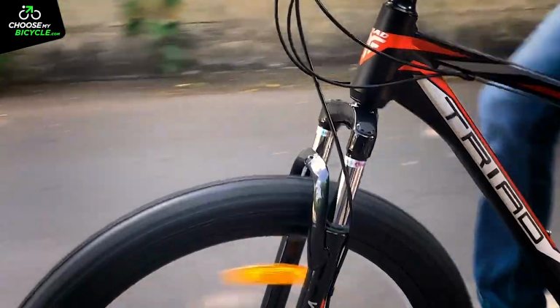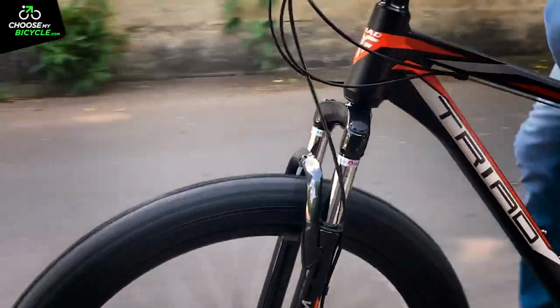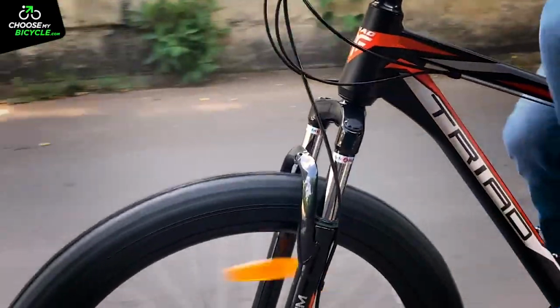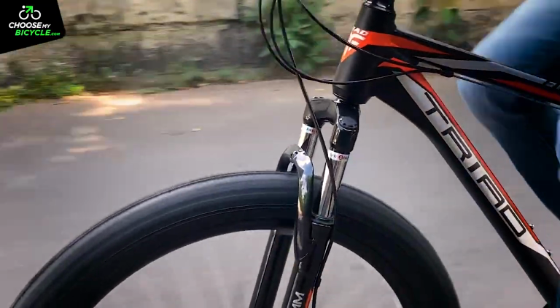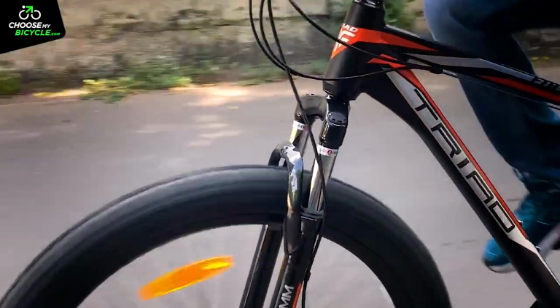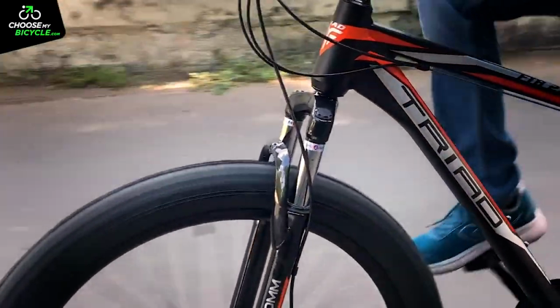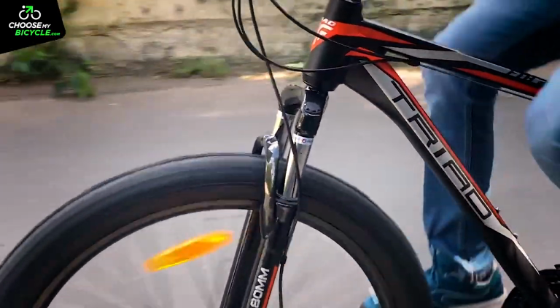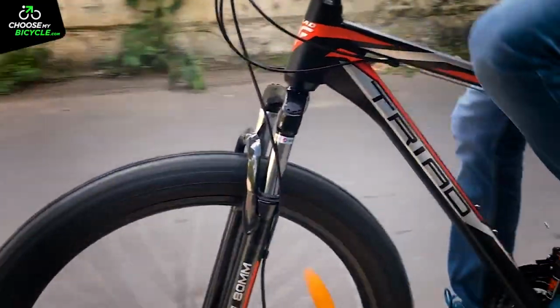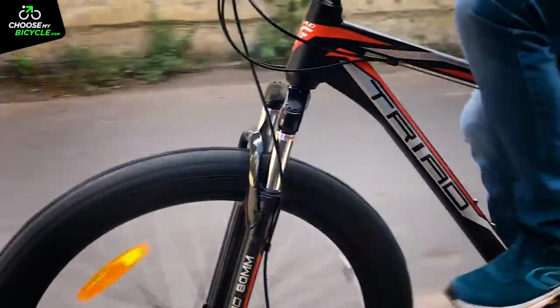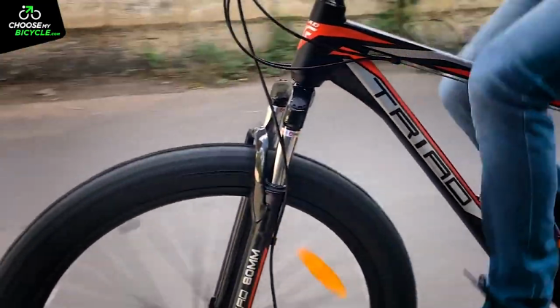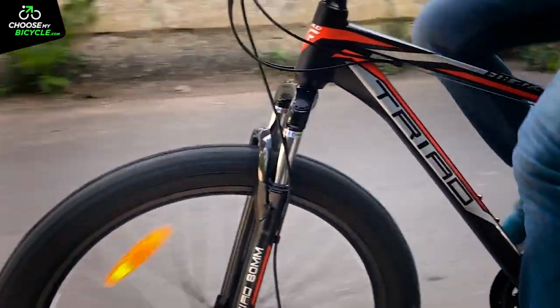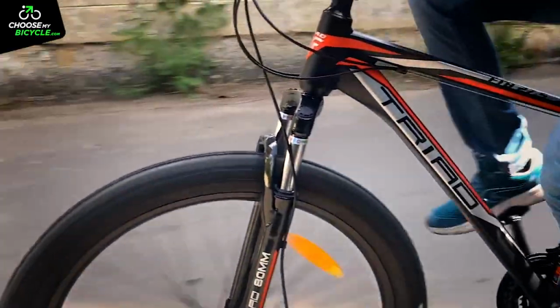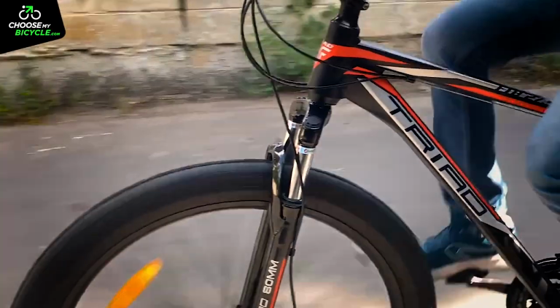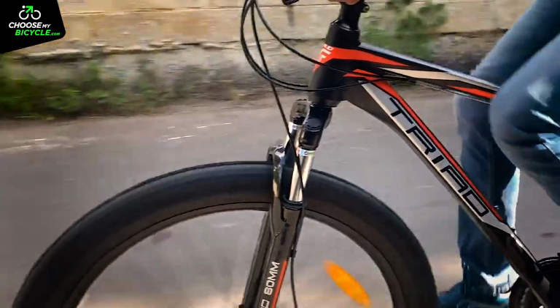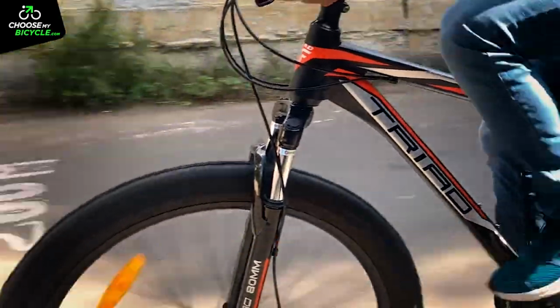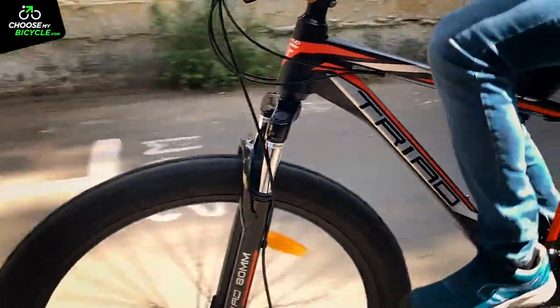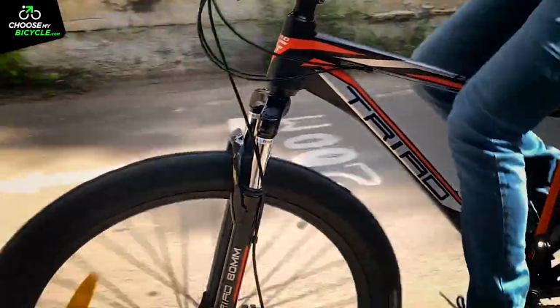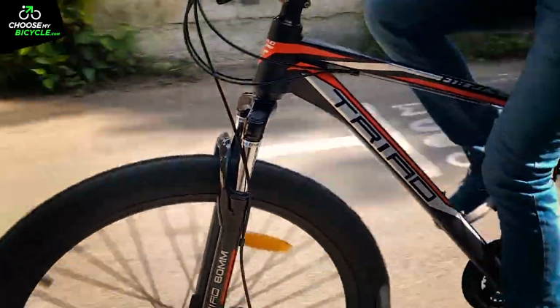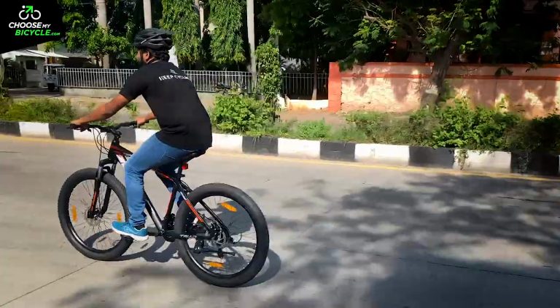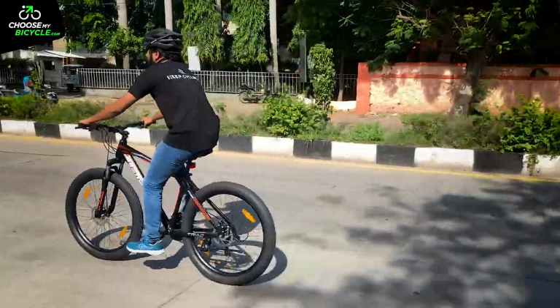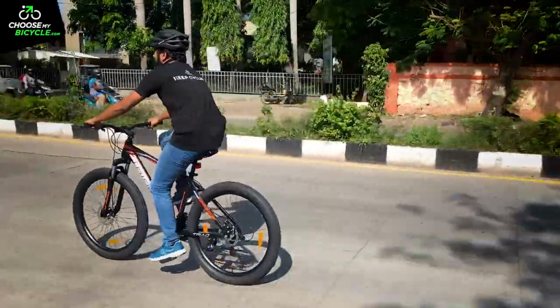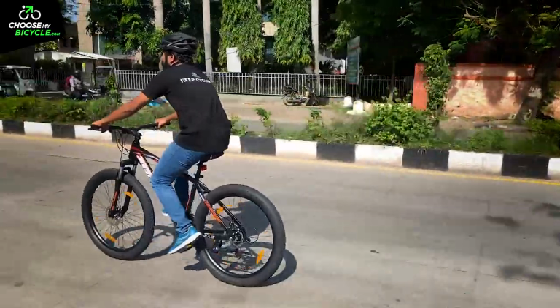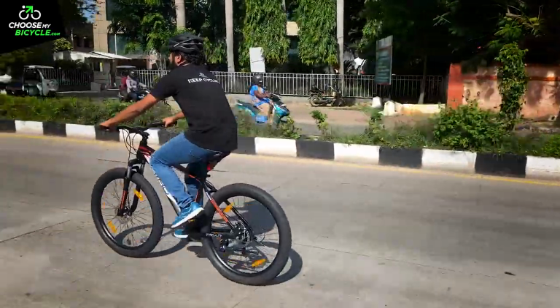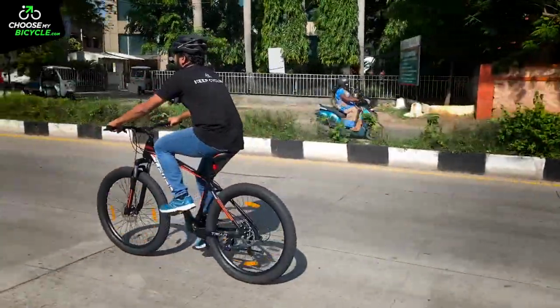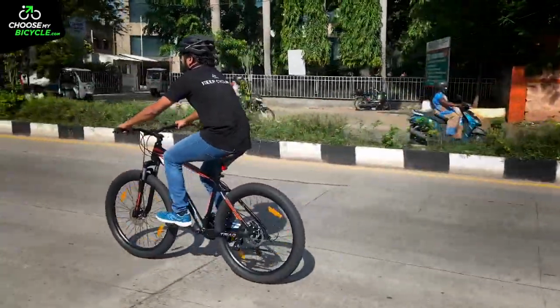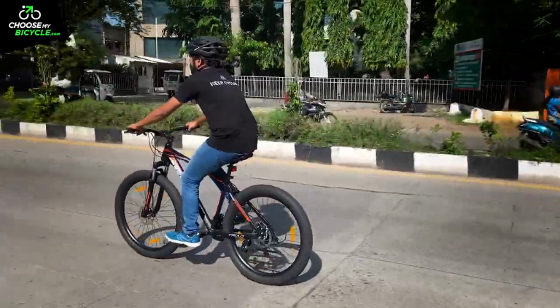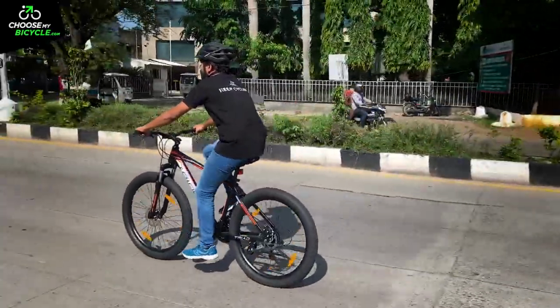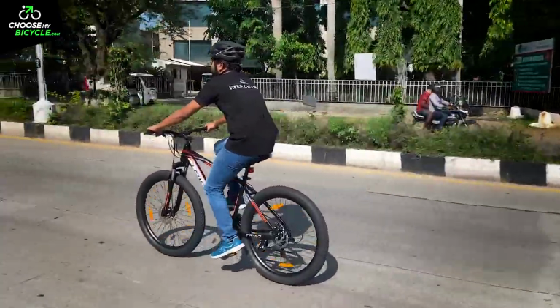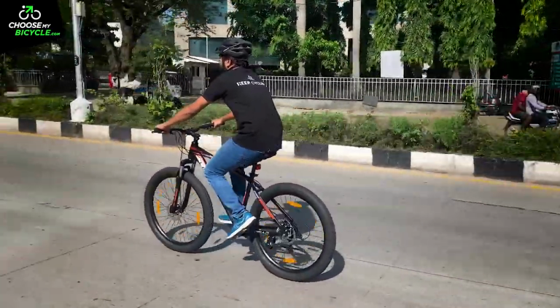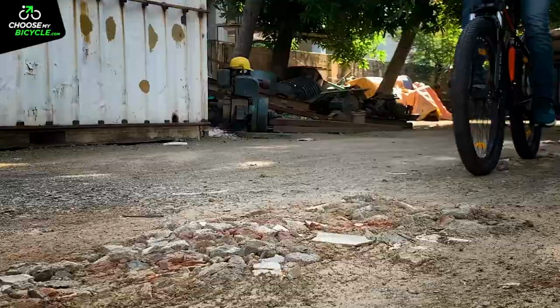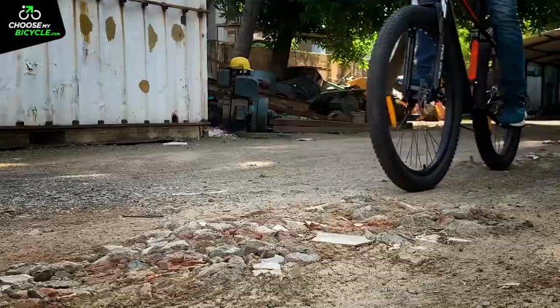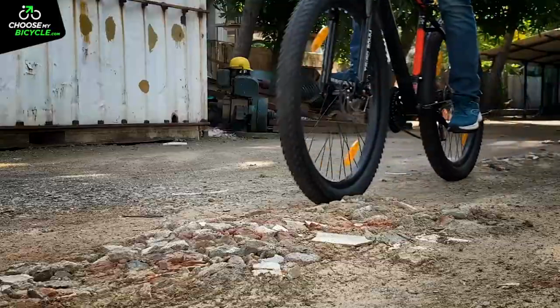The stock suspension fork comes with a working travel of 80mm during the test ride. This helps in having a comfortable ride on bumpy roads and trails.